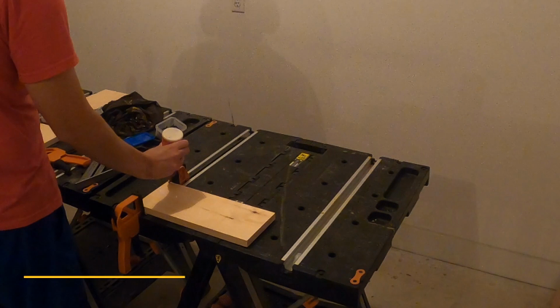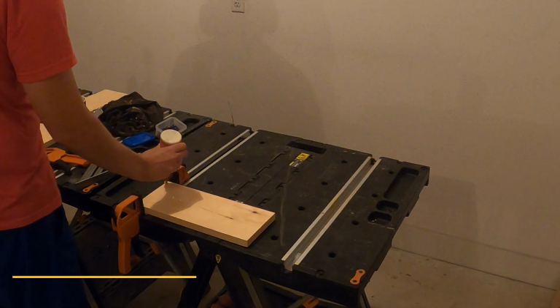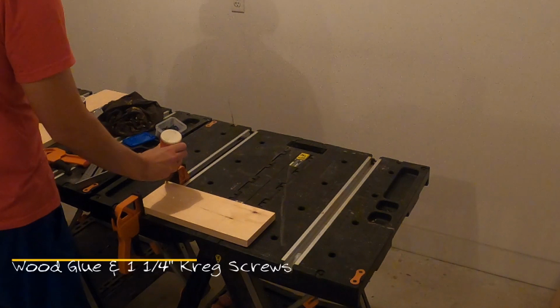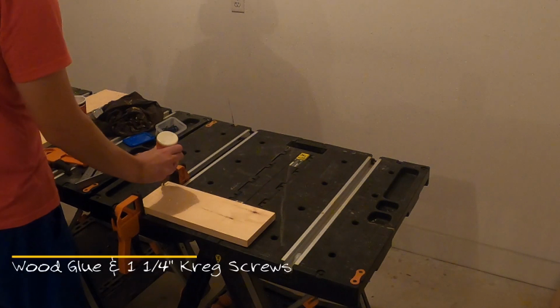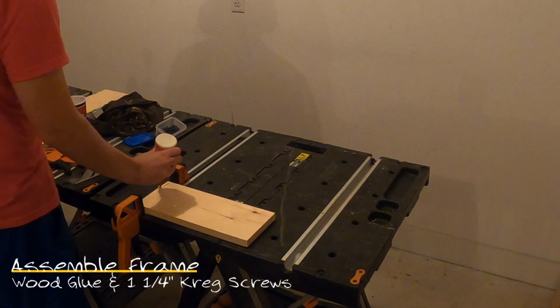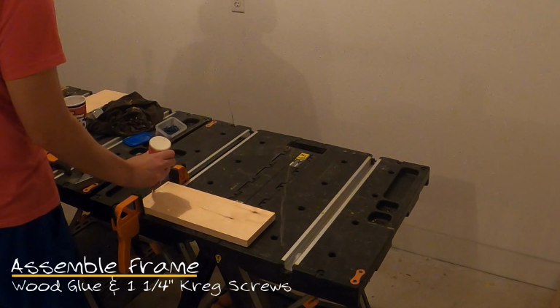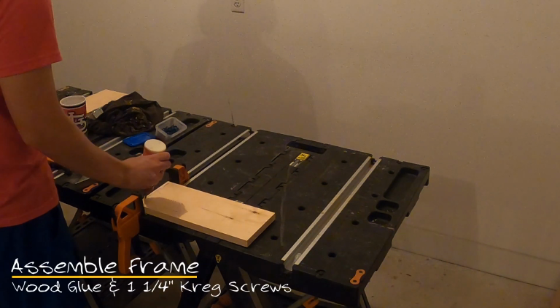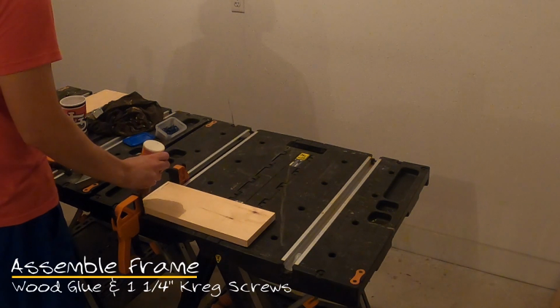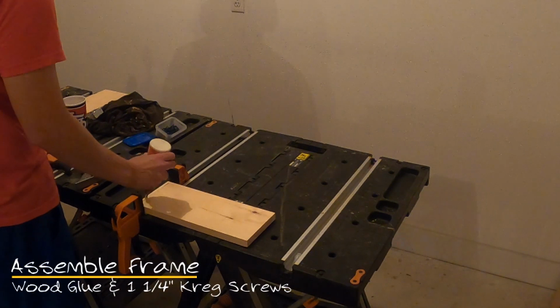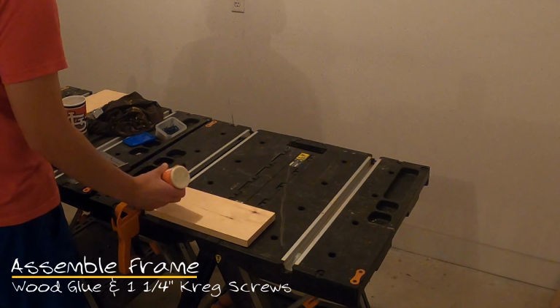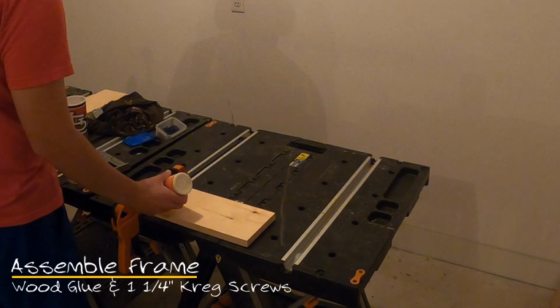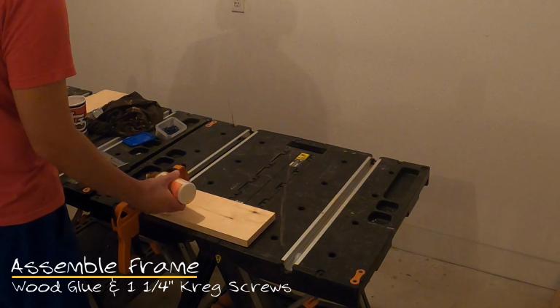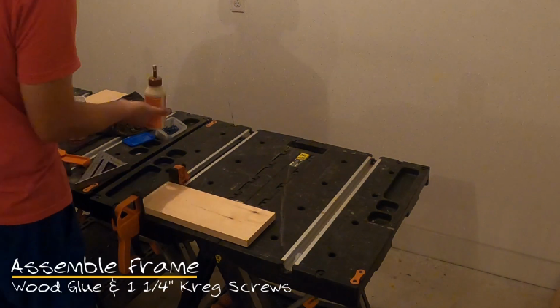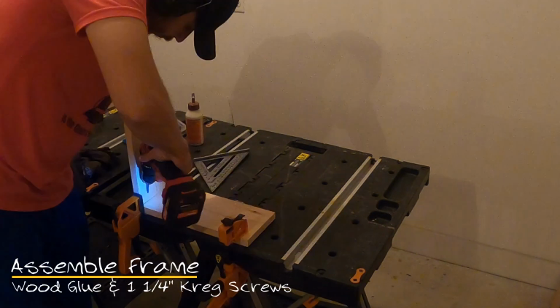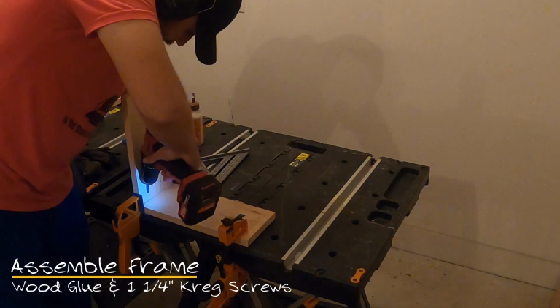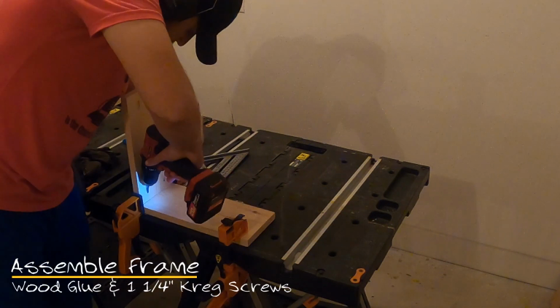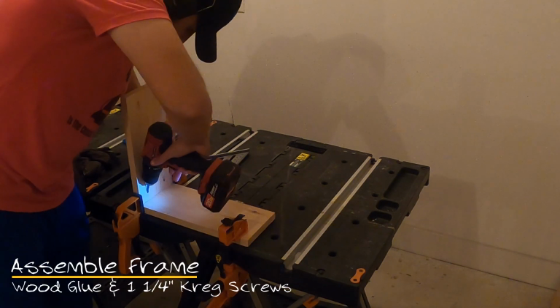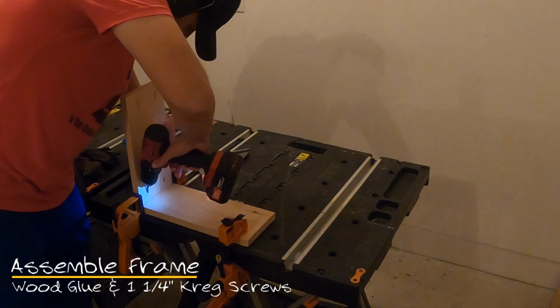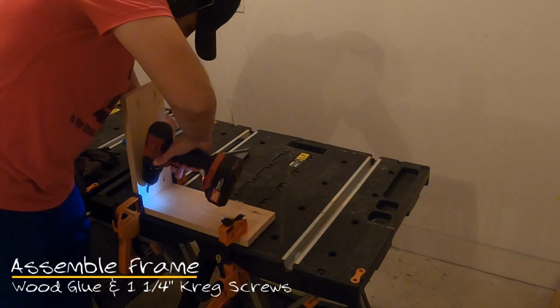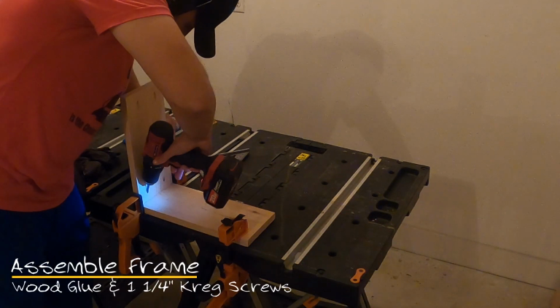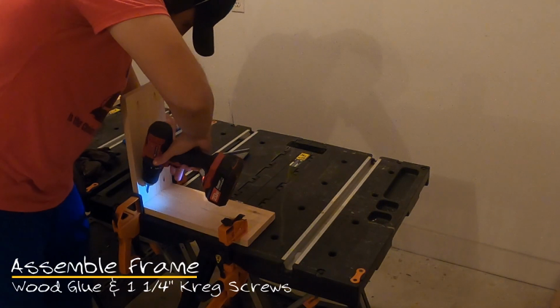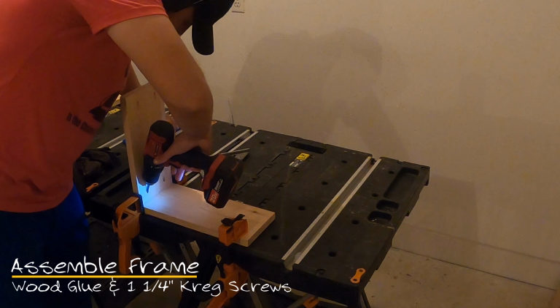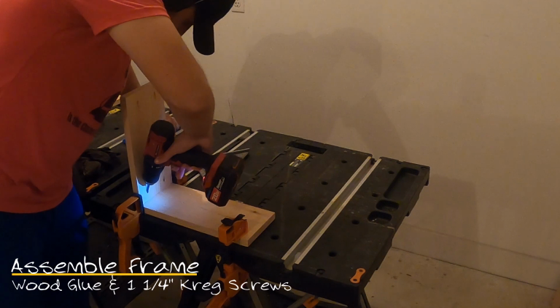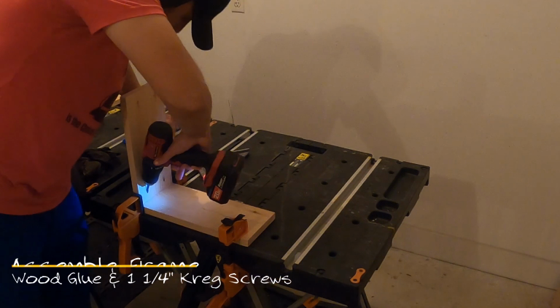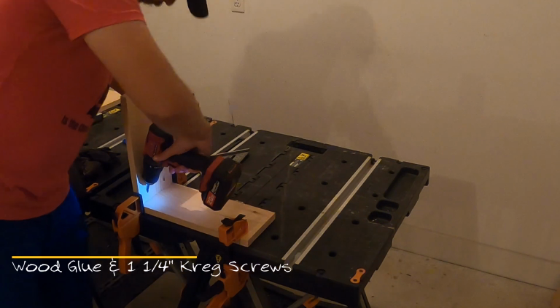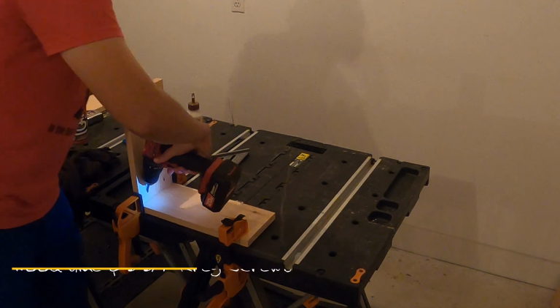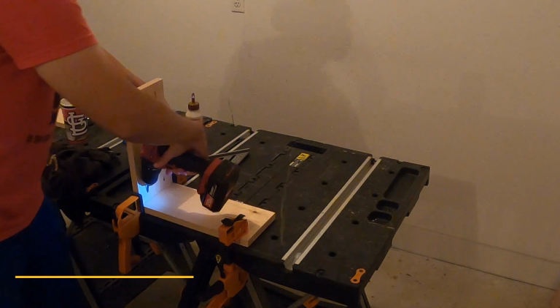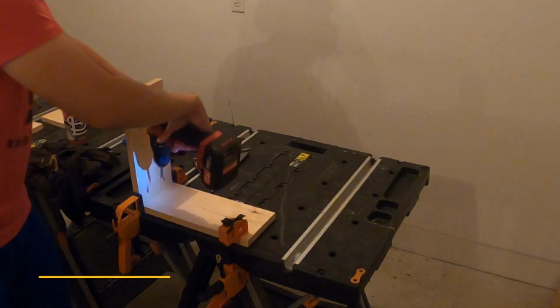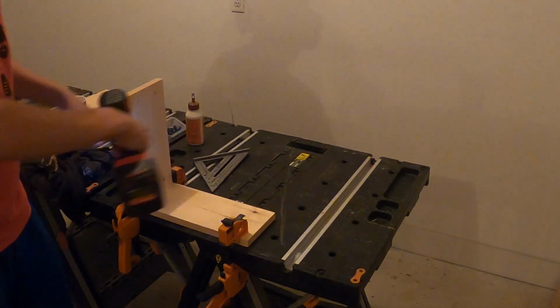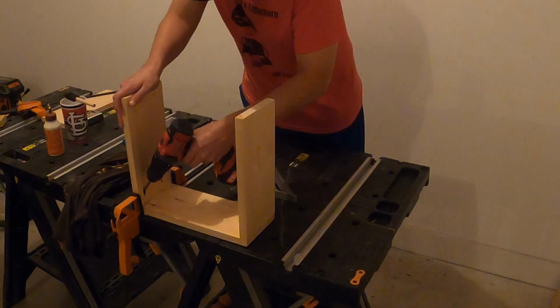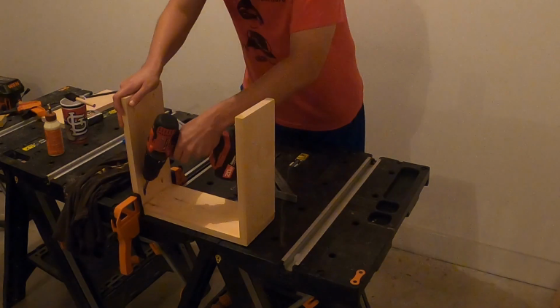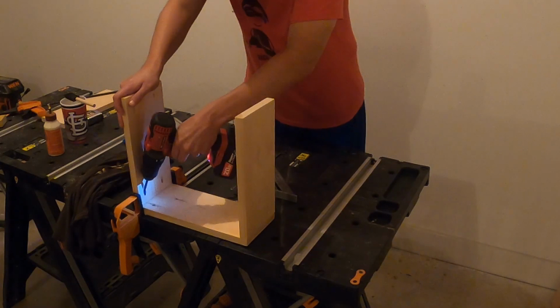To assemble the frame, we'll use one and one-fourth inch pocket hole screws and wood glue for each connection. Use two of the screws at each corner.